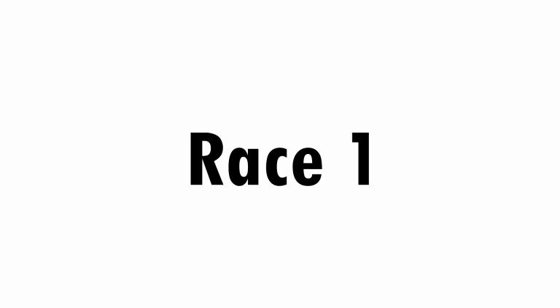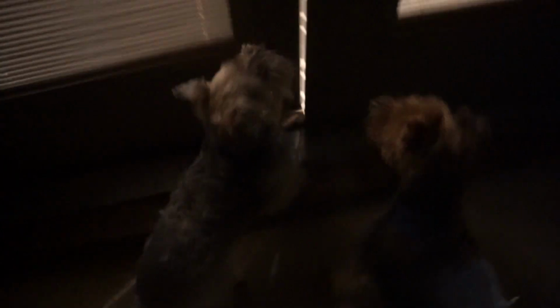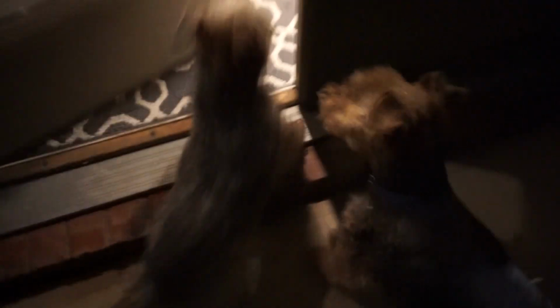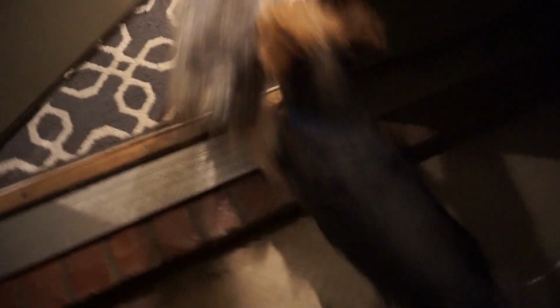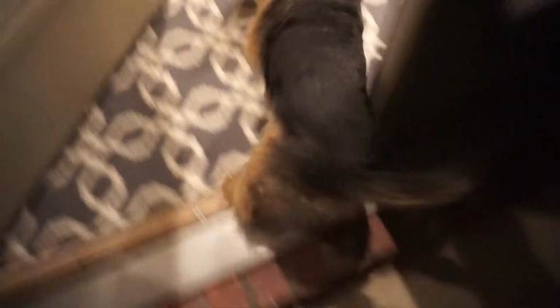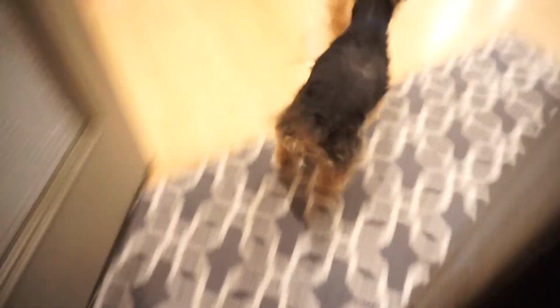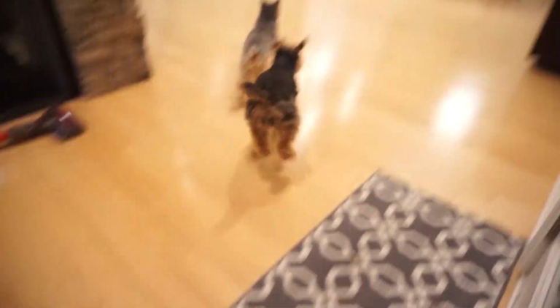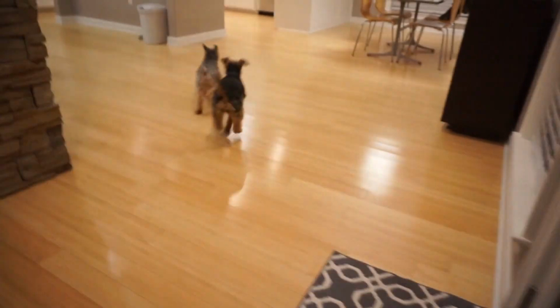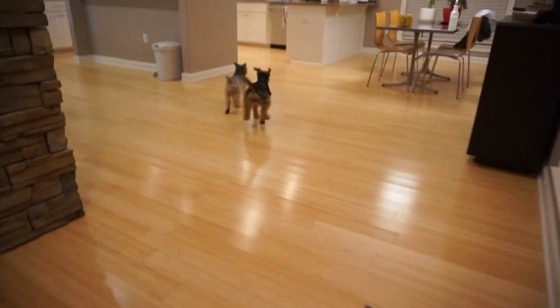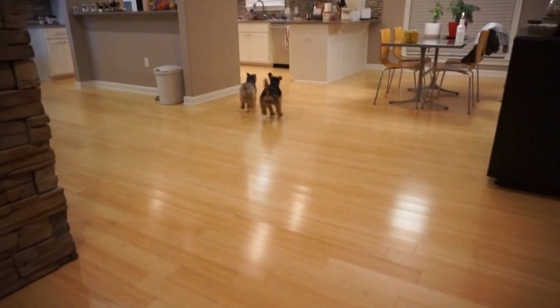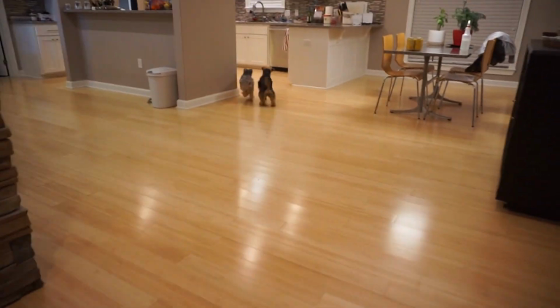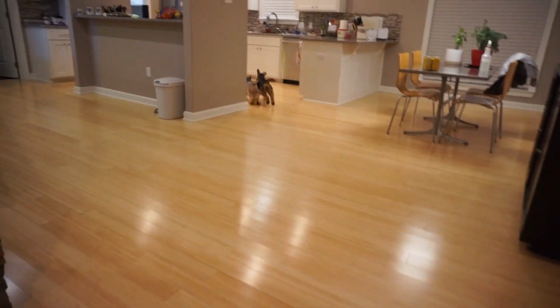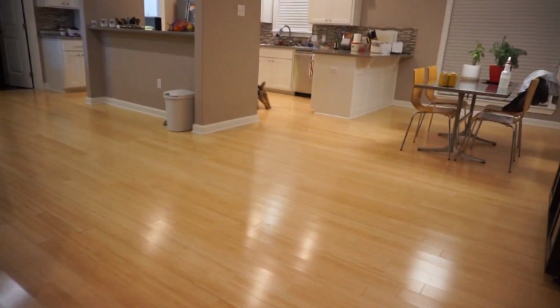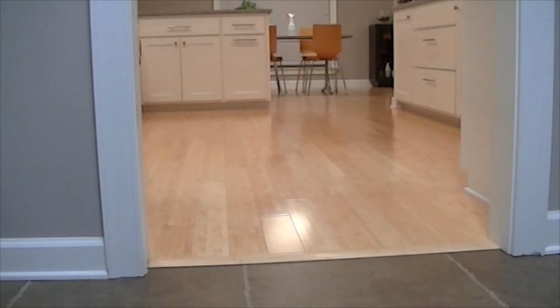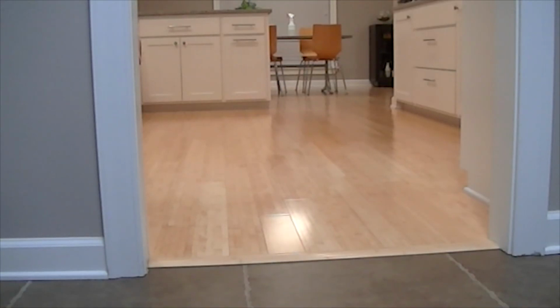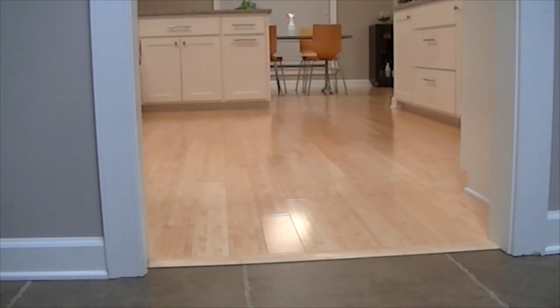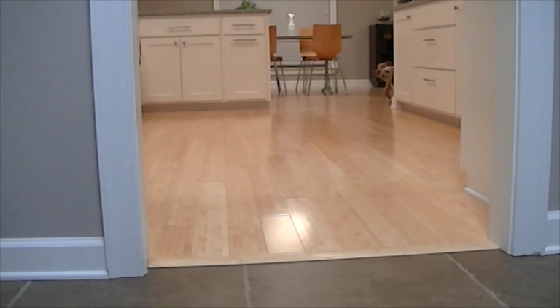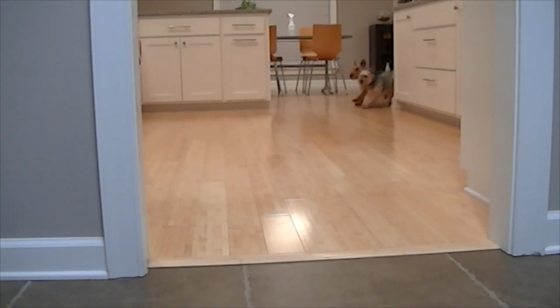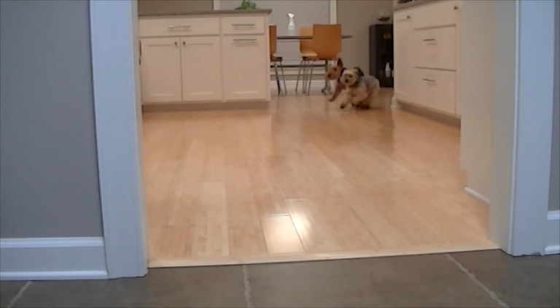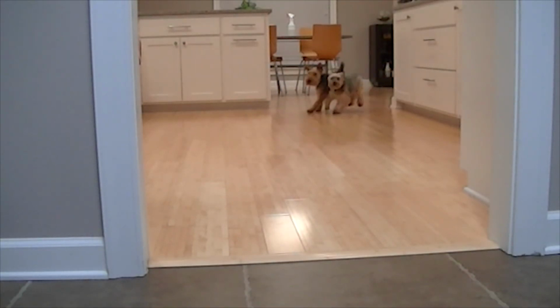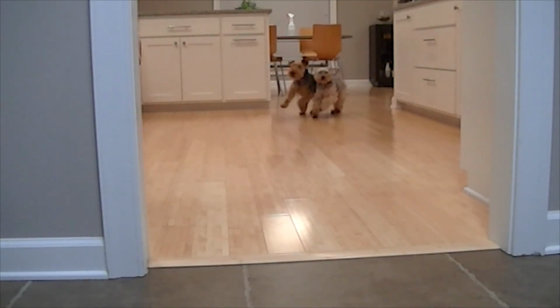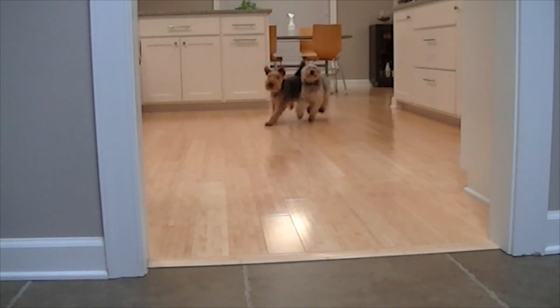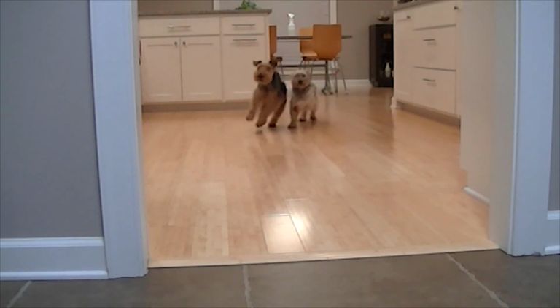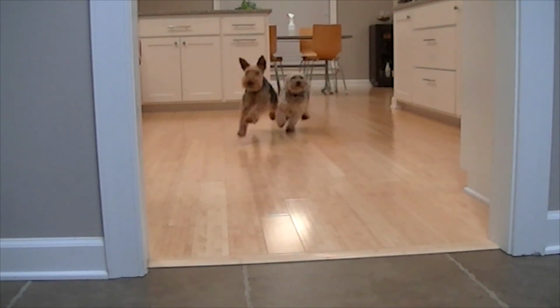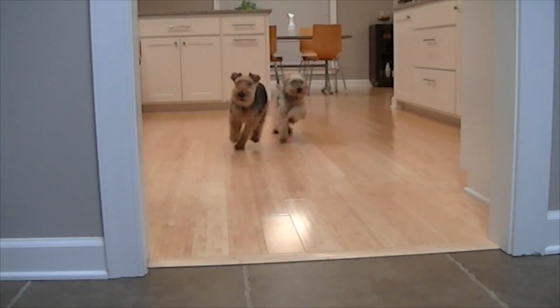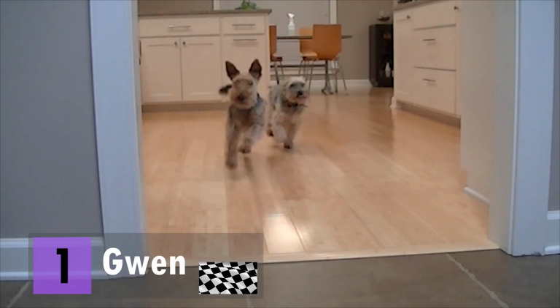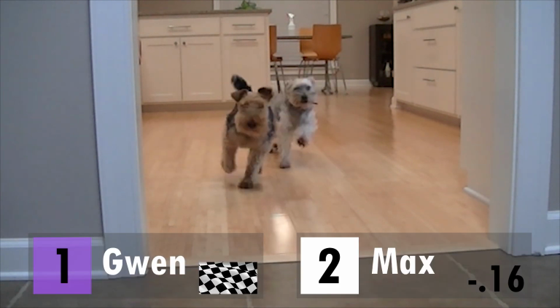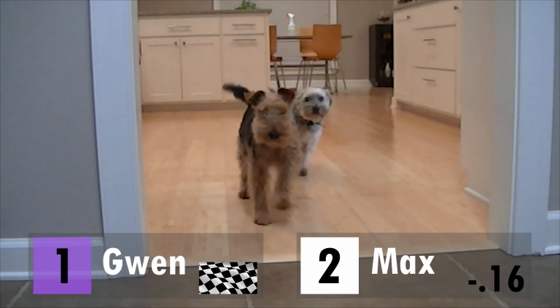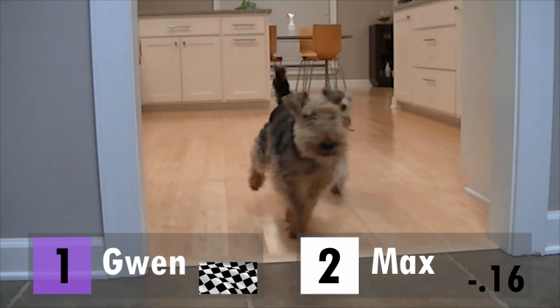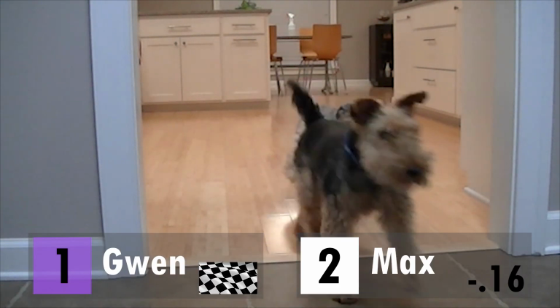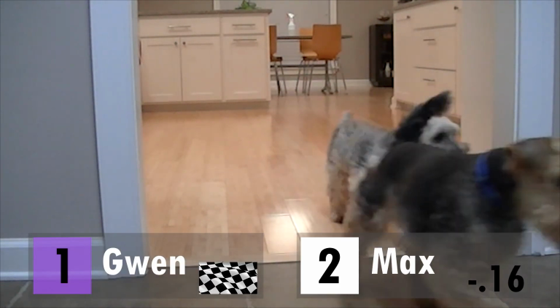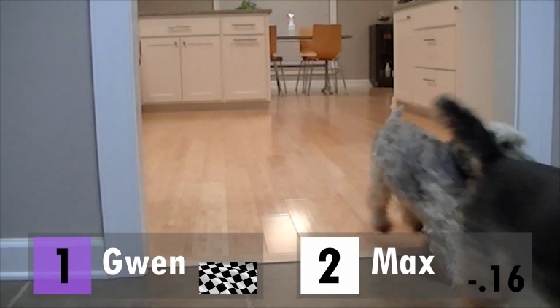In the first race, Max gets off to a great start, comes around the corner, and gives up just a little bit — loses a little traction. Gwen wins.